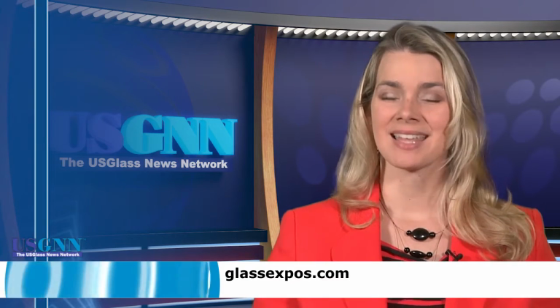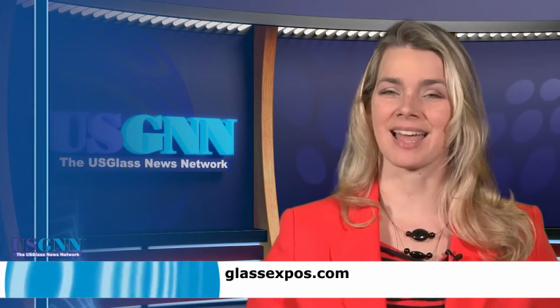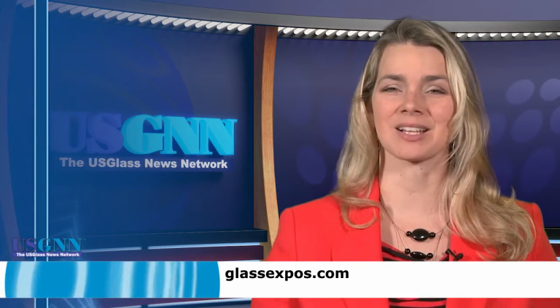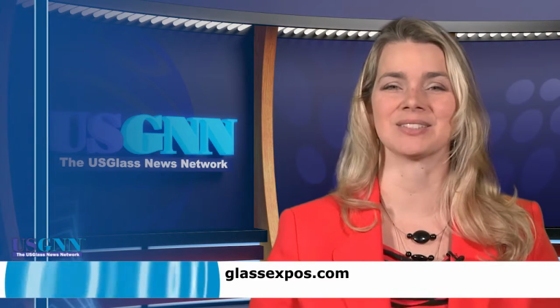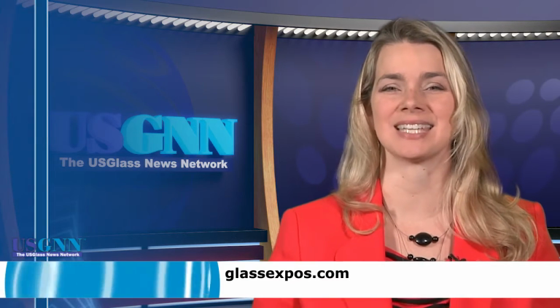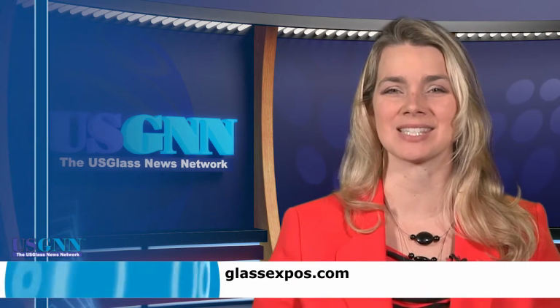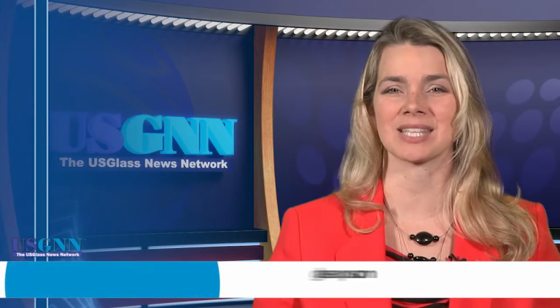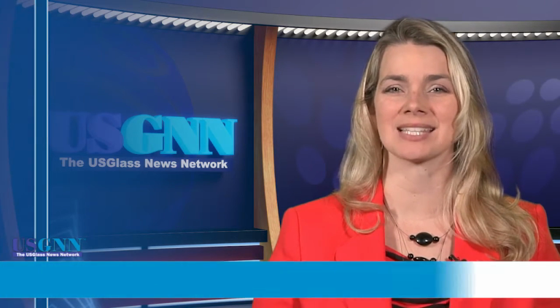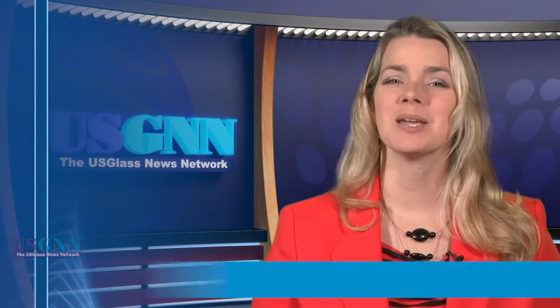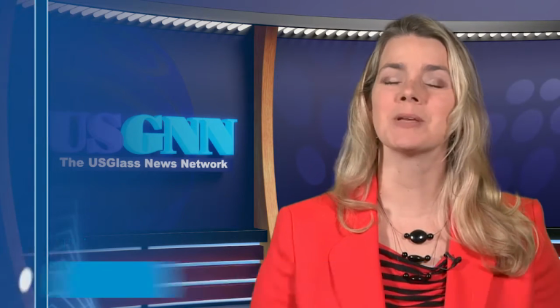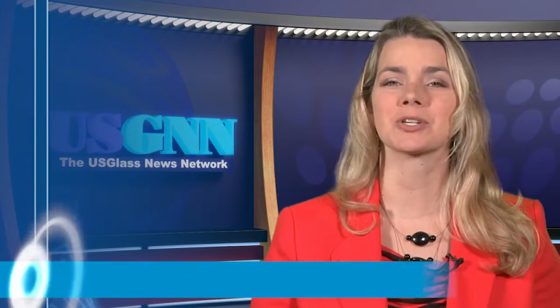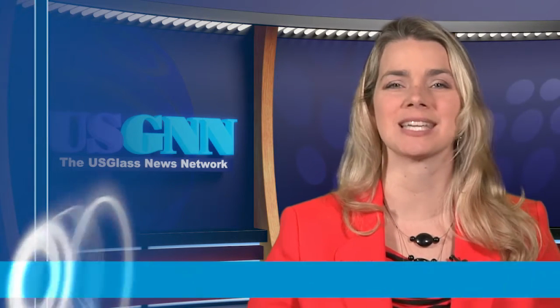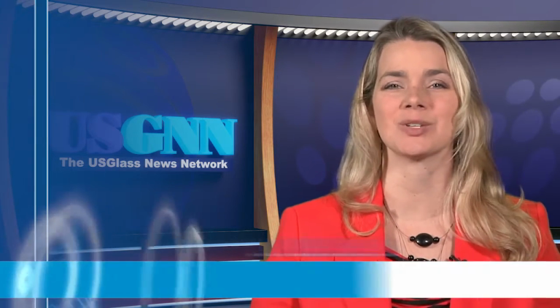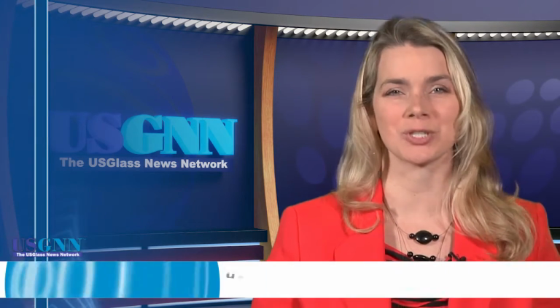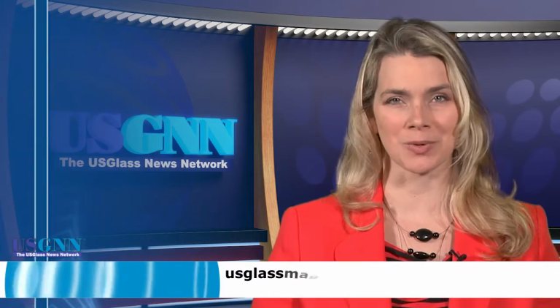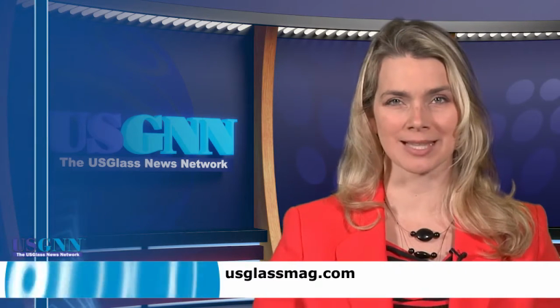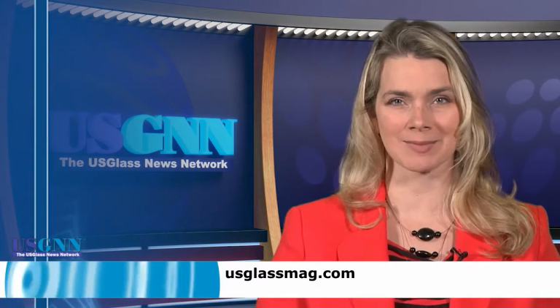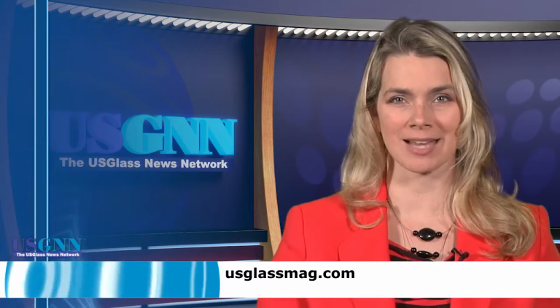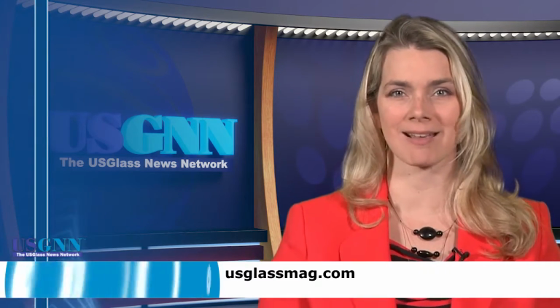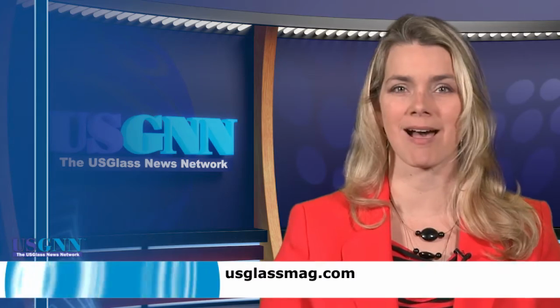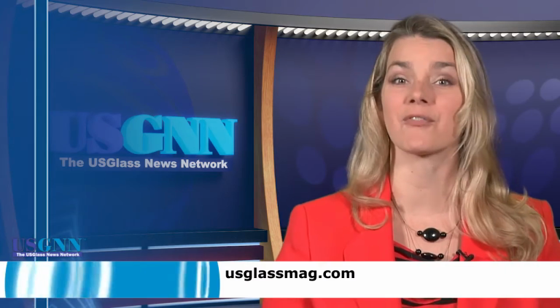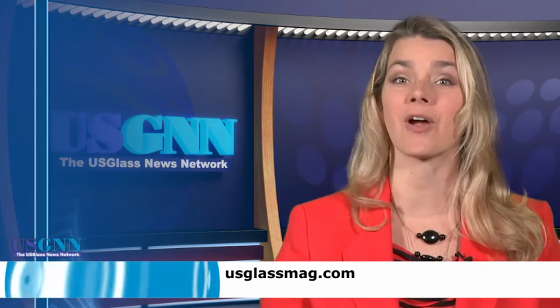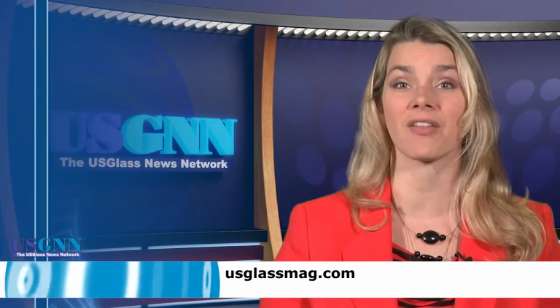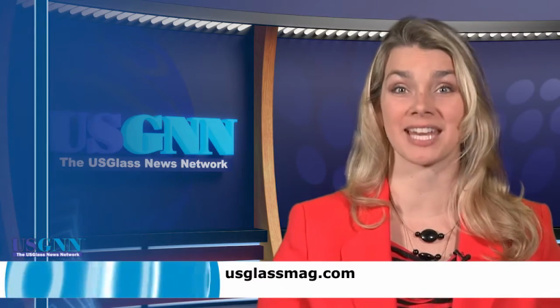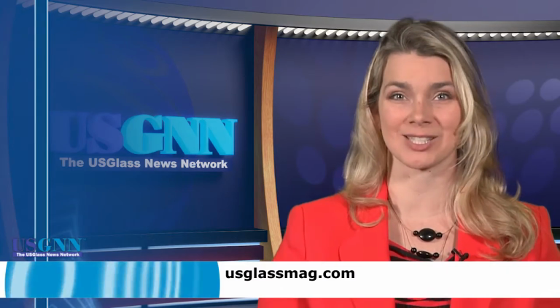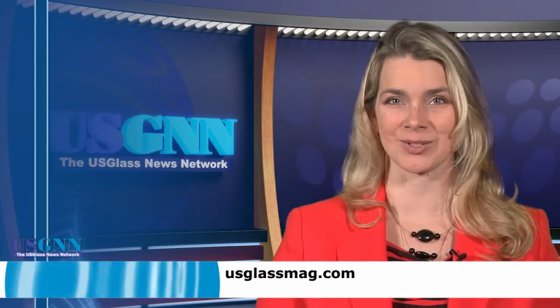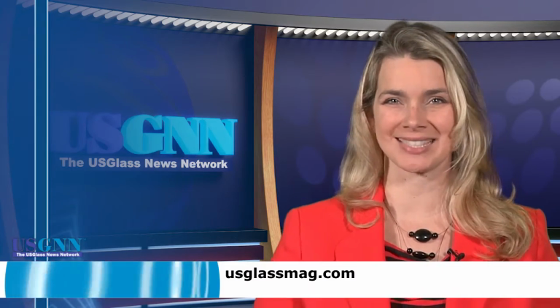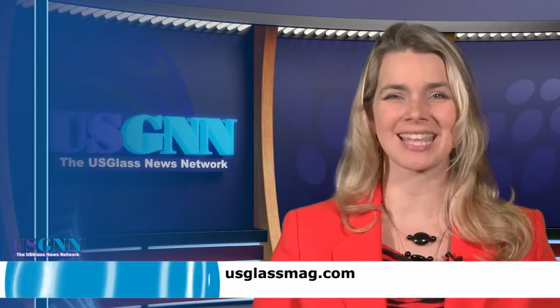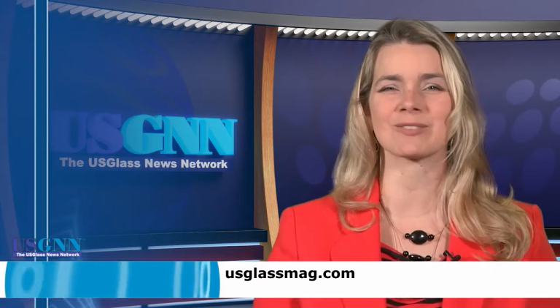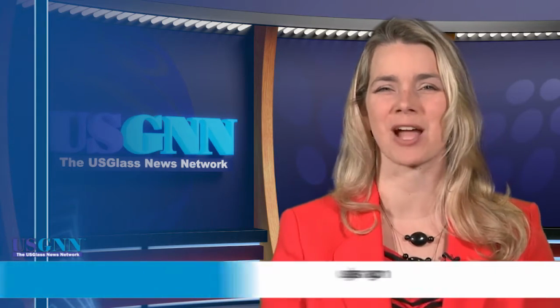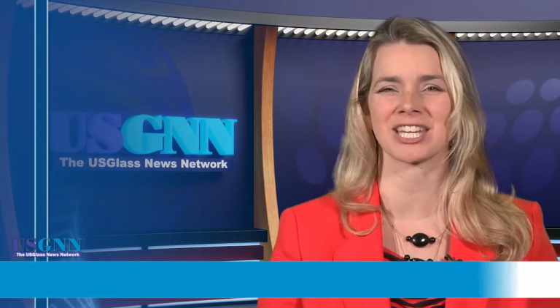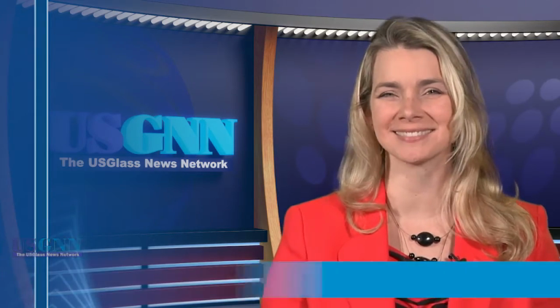That concludes today's newscast. Be sure to stay tuned to usglassmag.com for all the latest news.